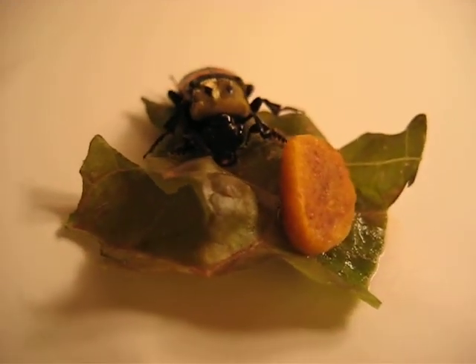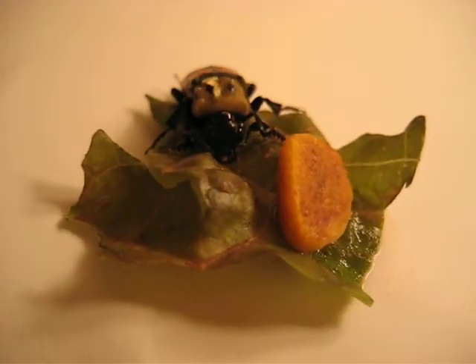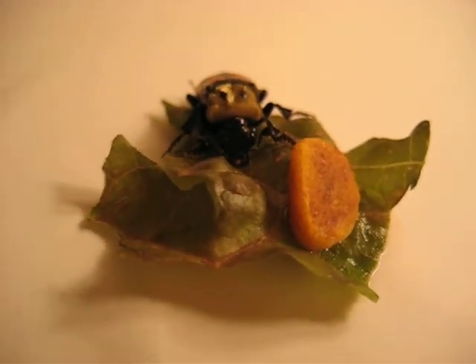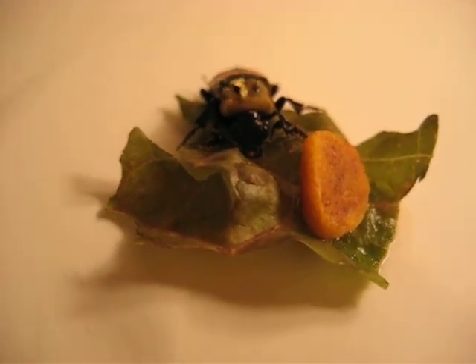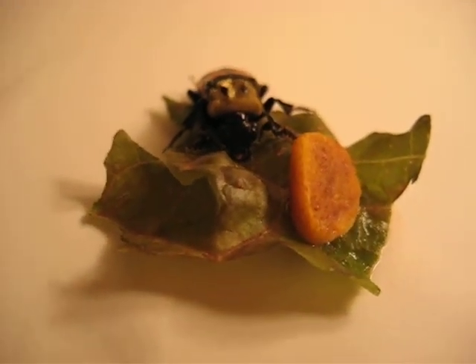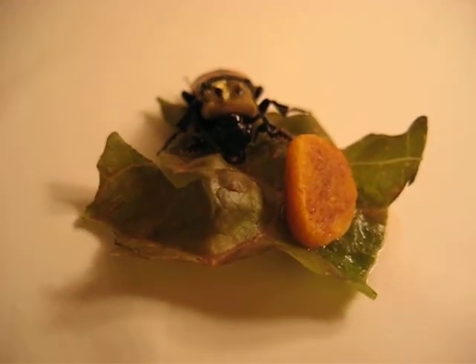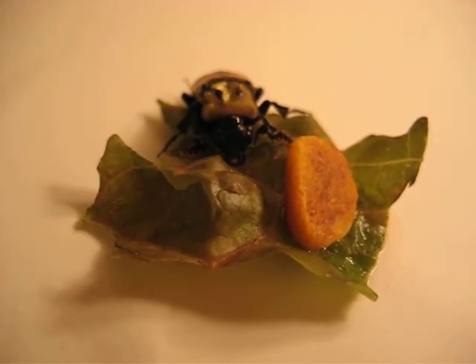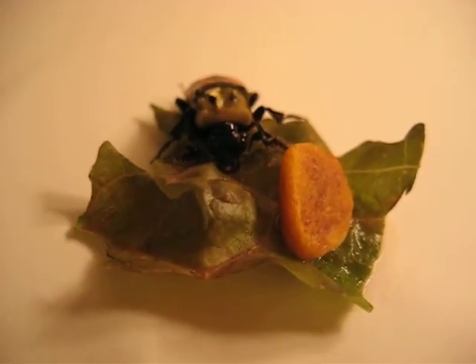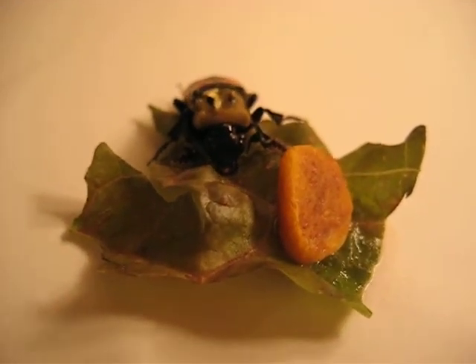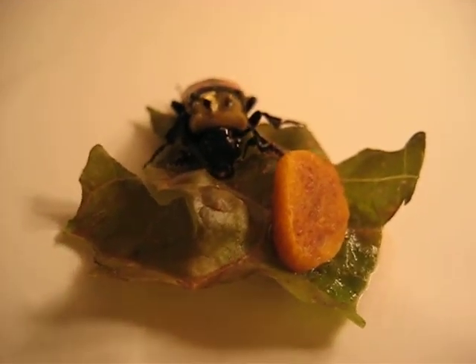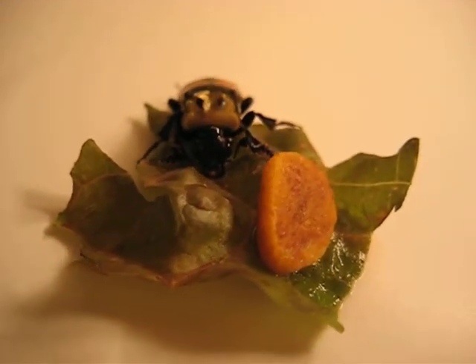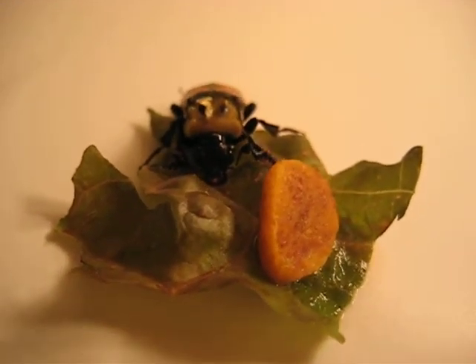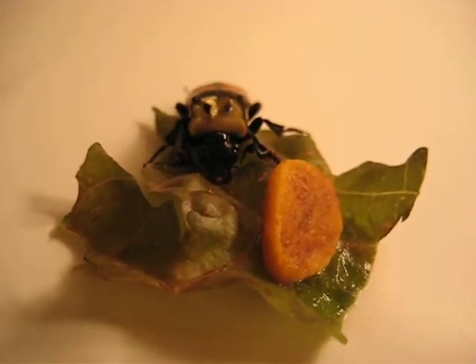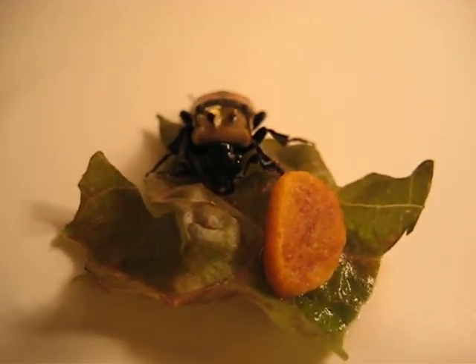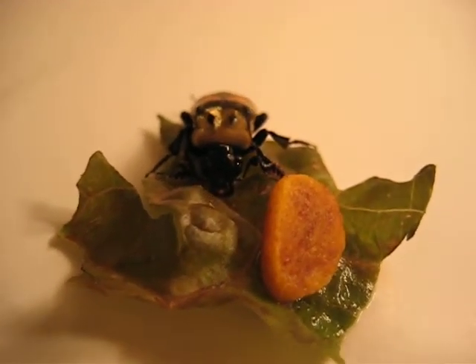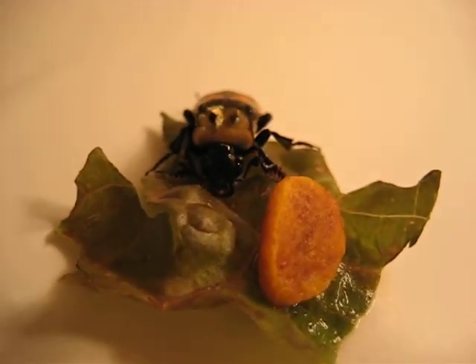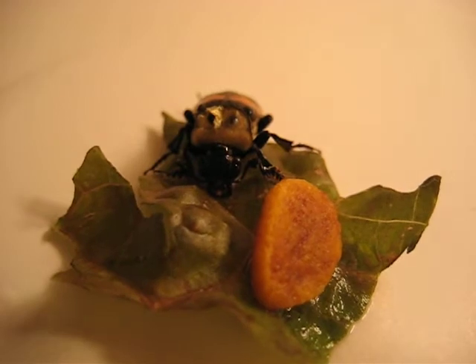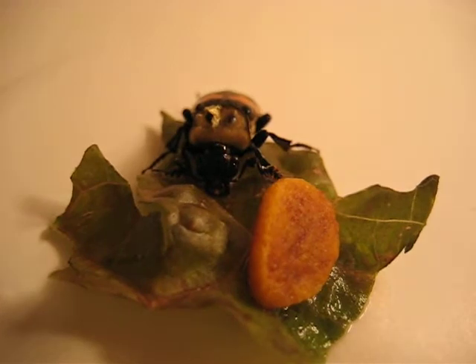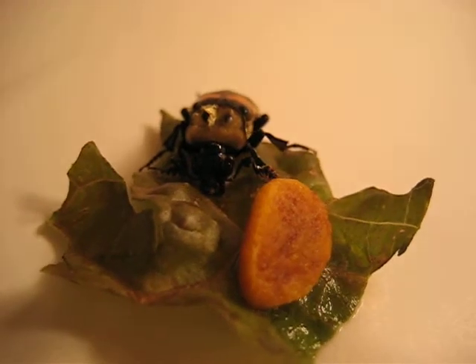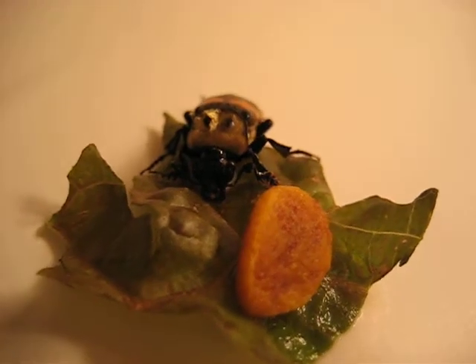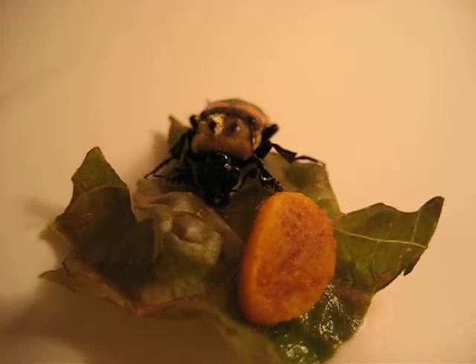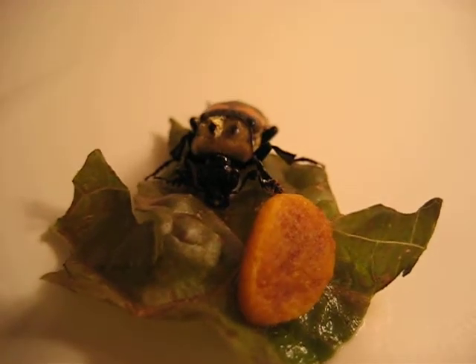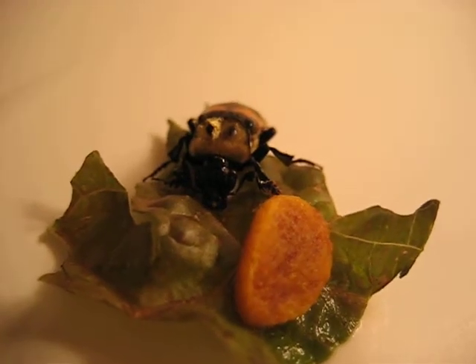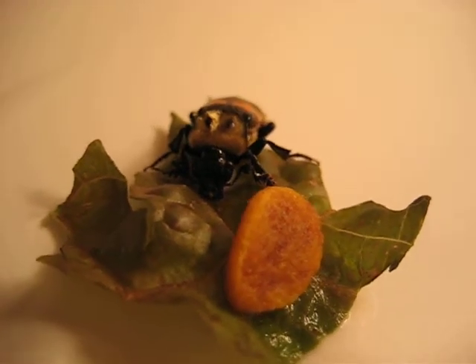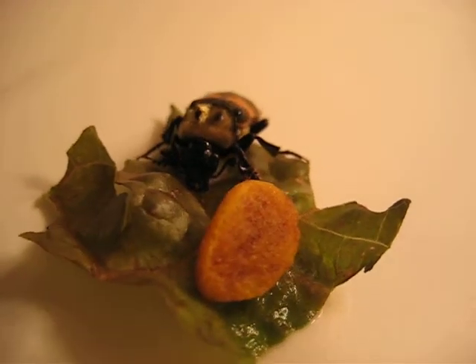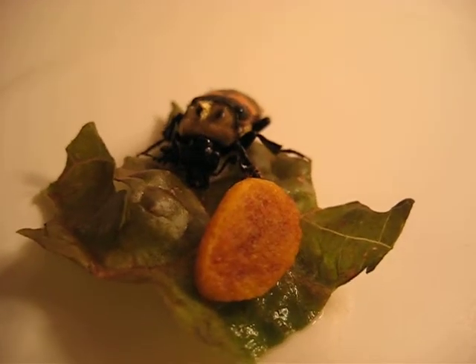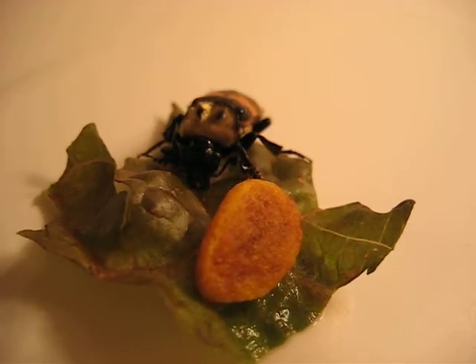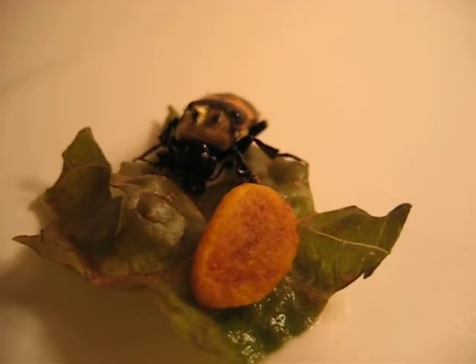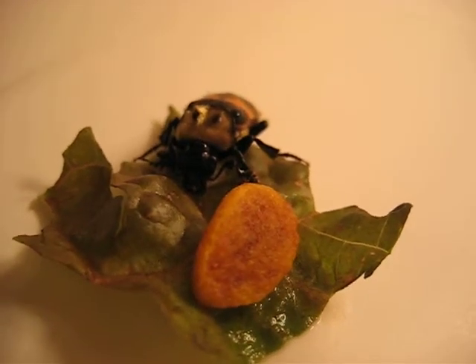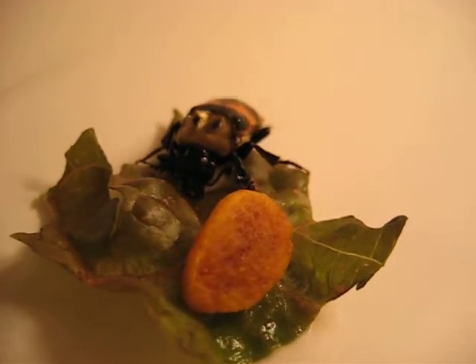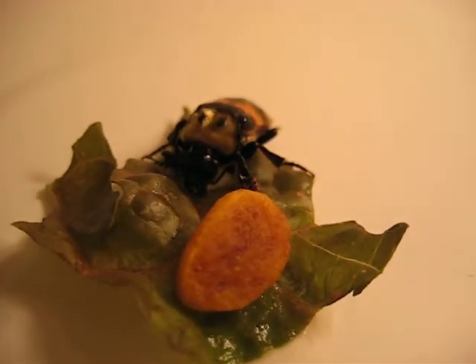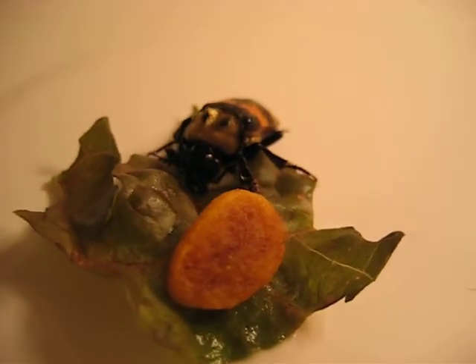I thought because it was a burying beetle, I'd give it a kibble — a cat kibble. I'm going to let it go.